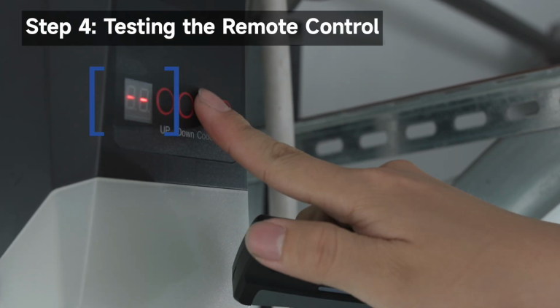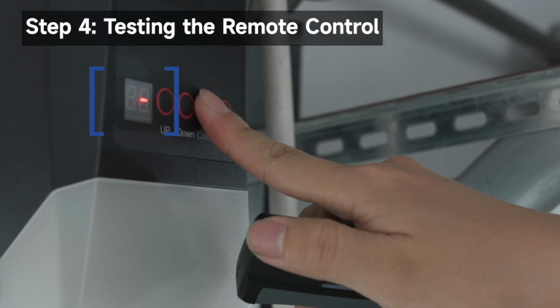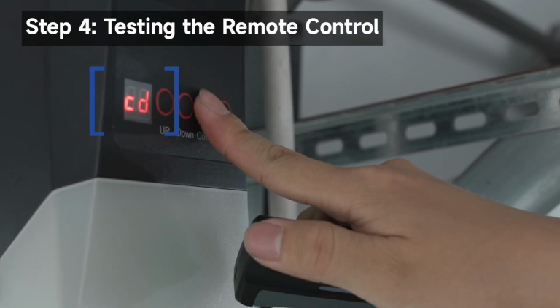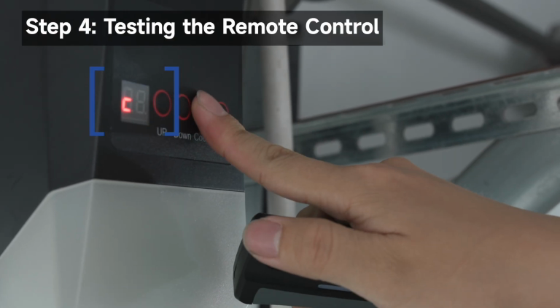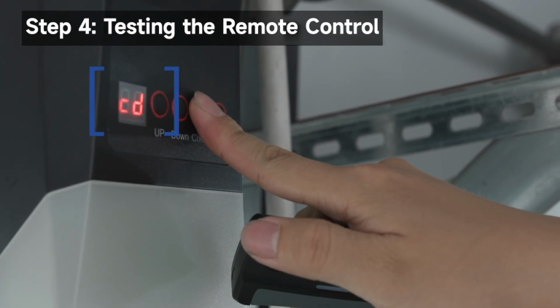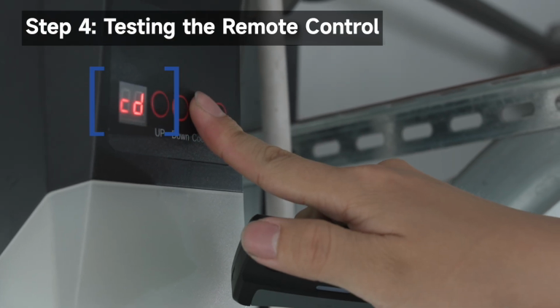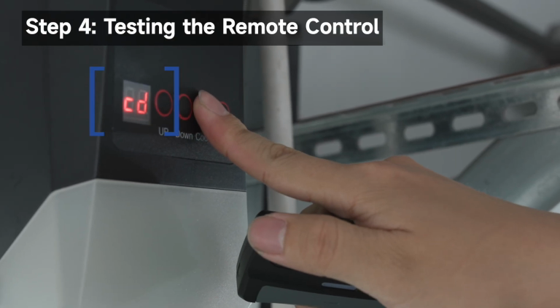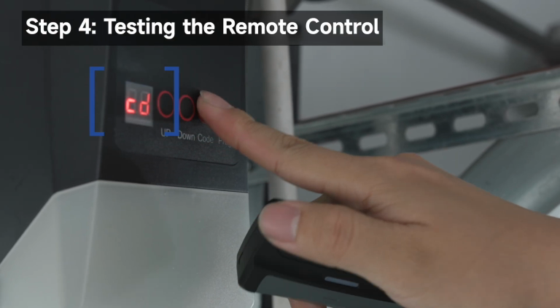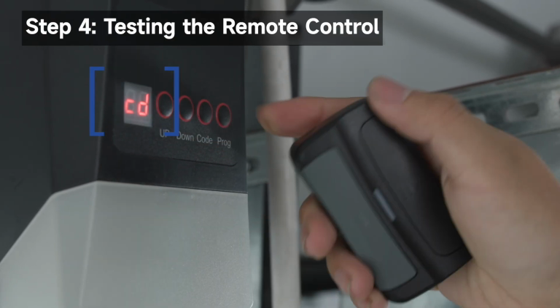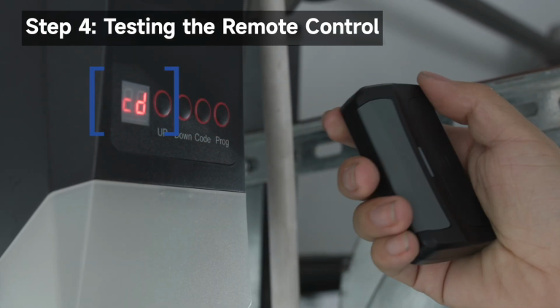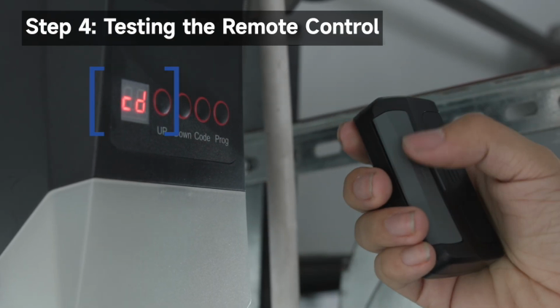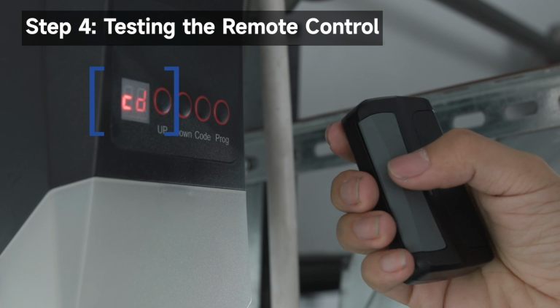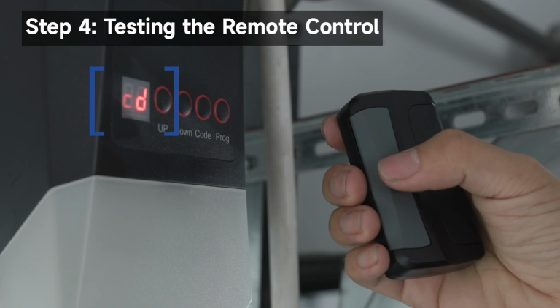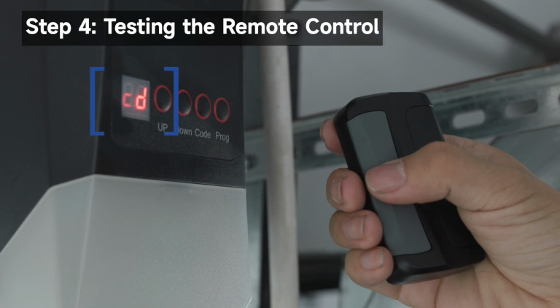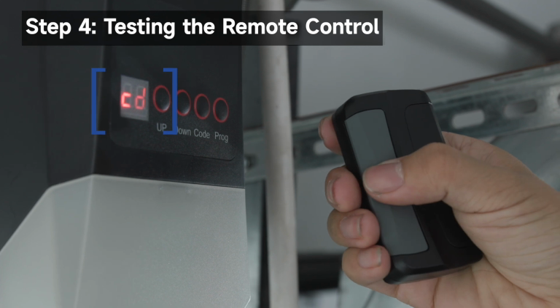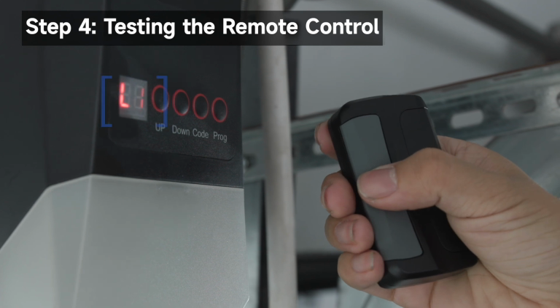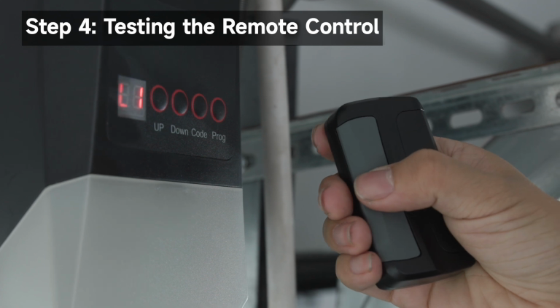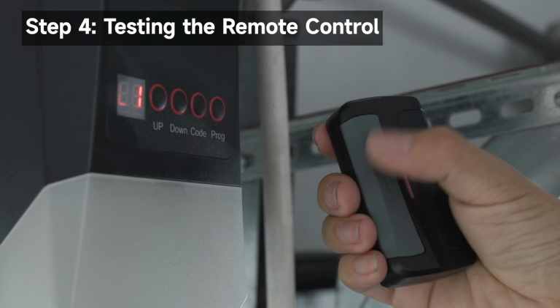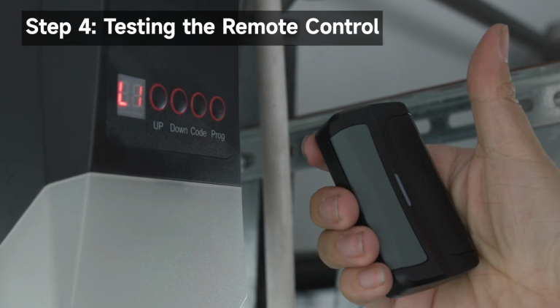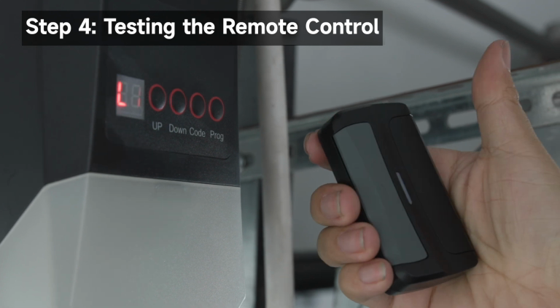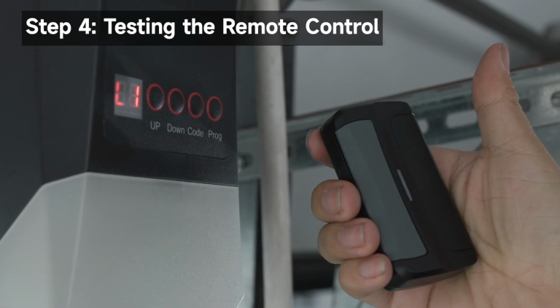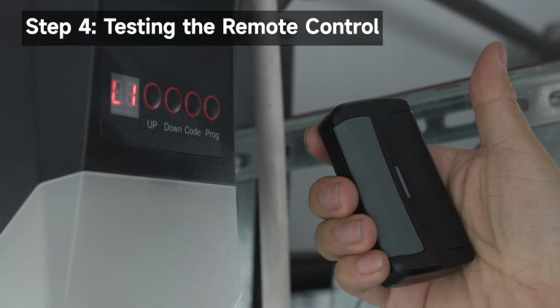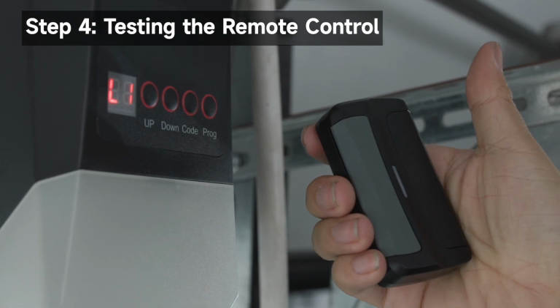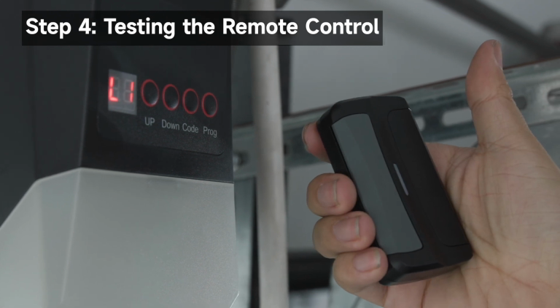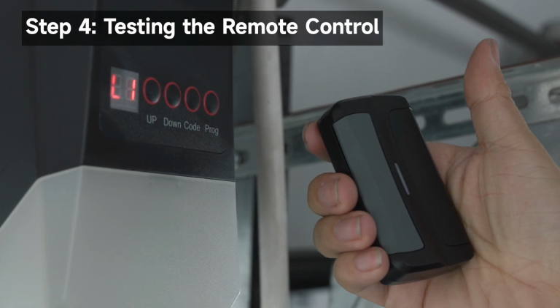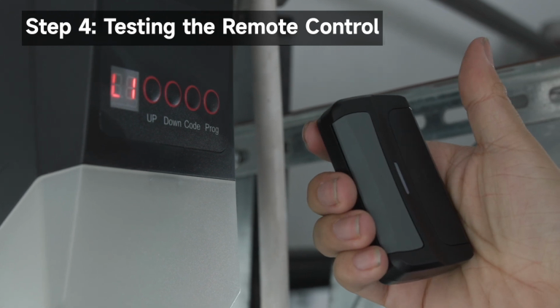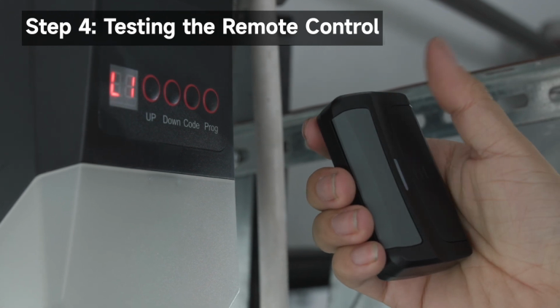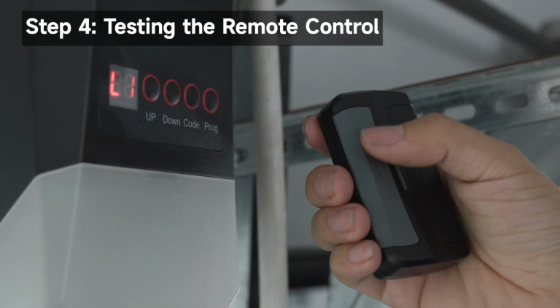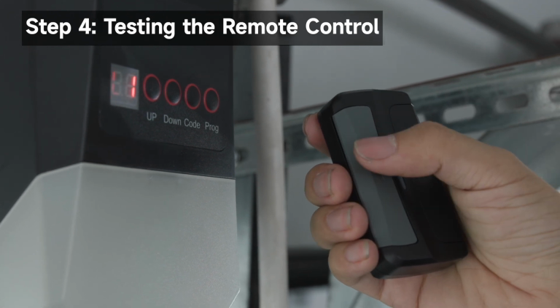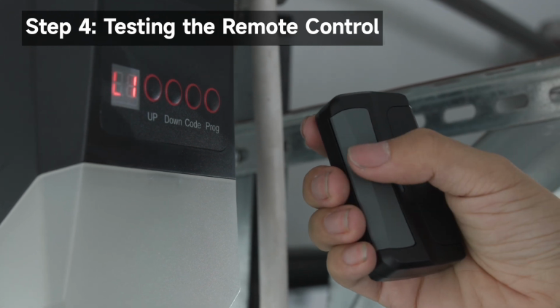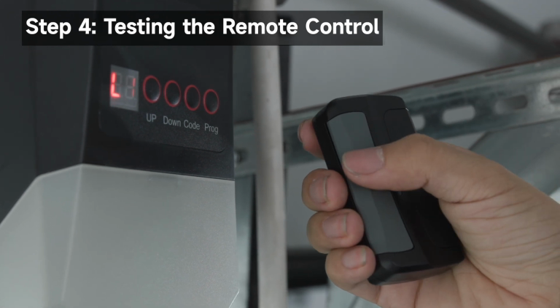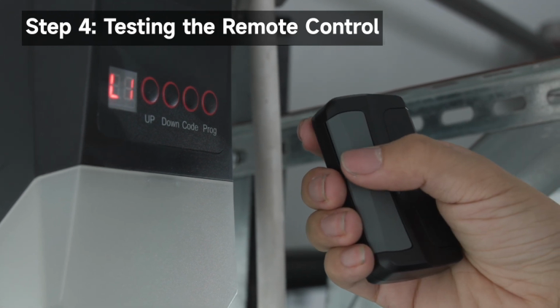Press Code. Press the button on the remote control. Press the remote control button again.